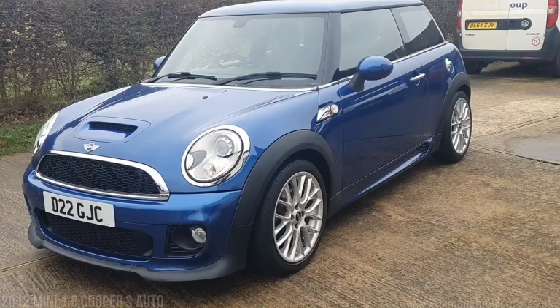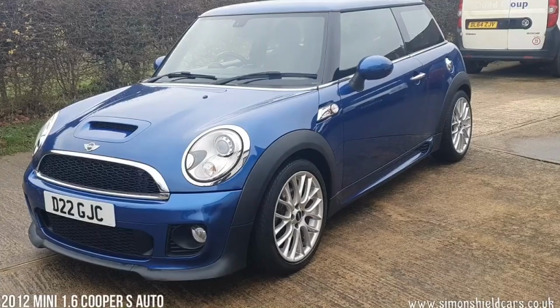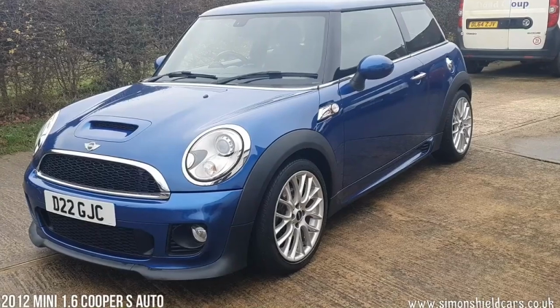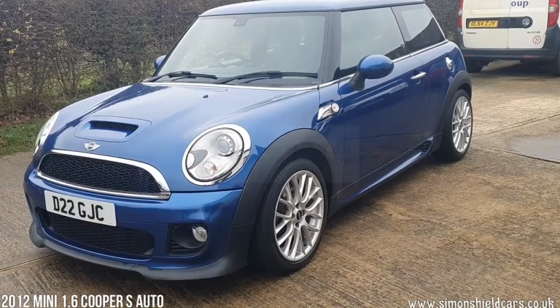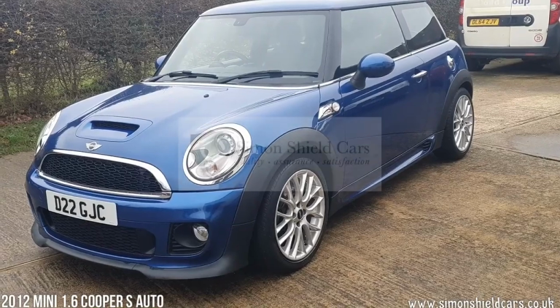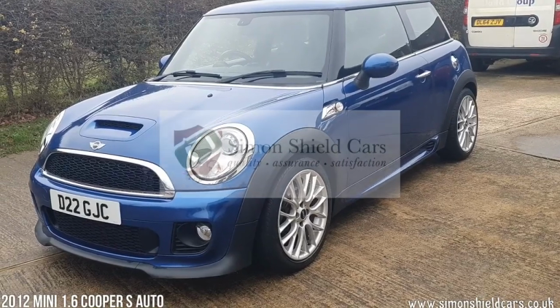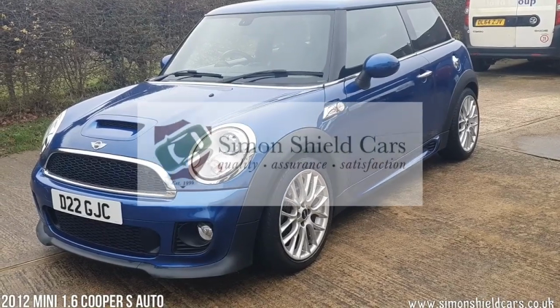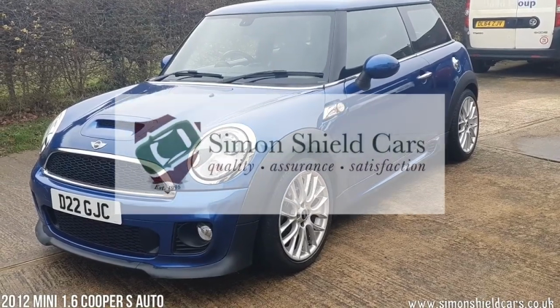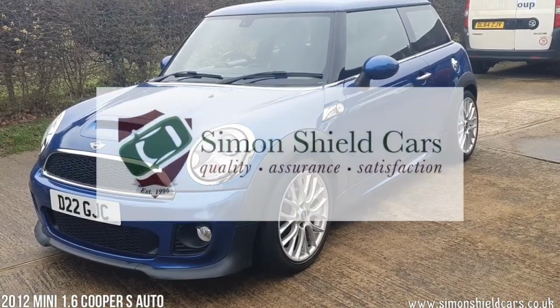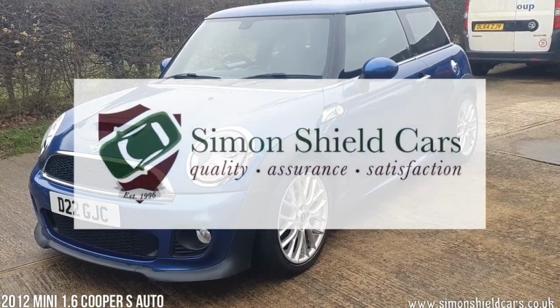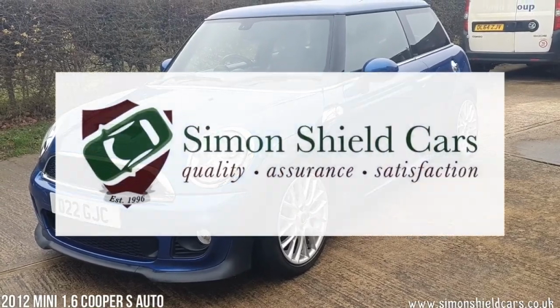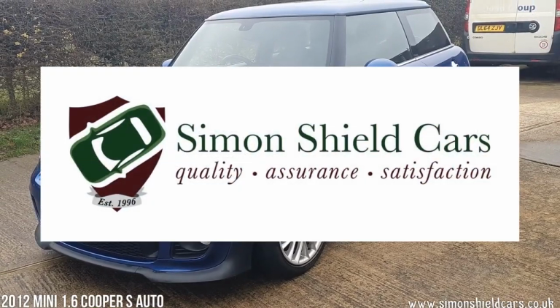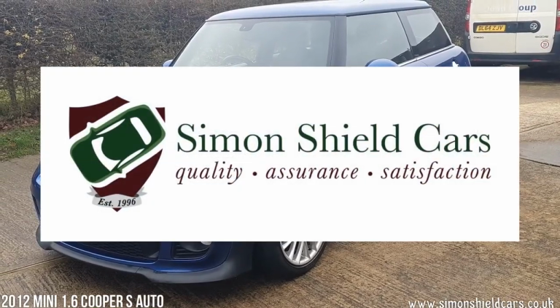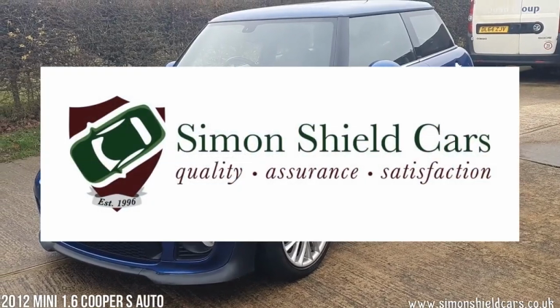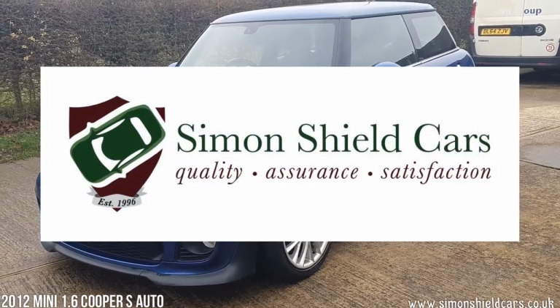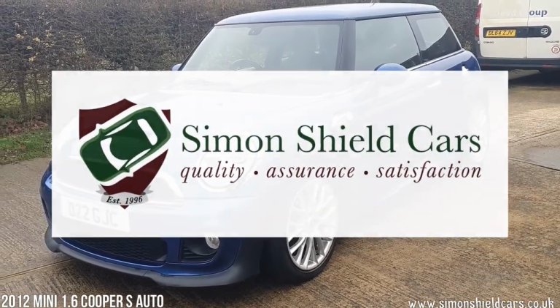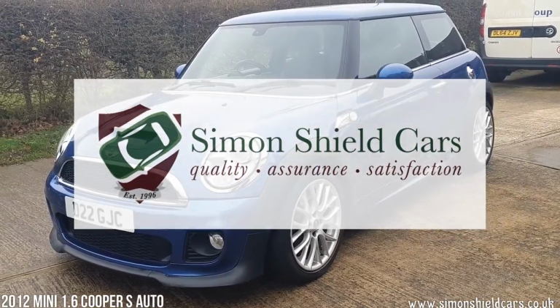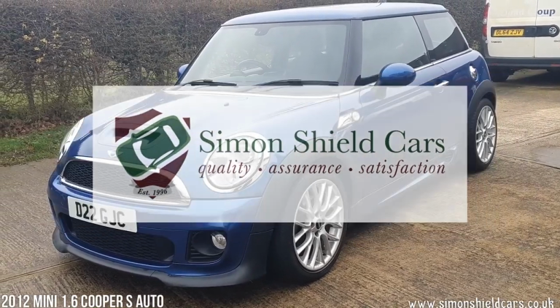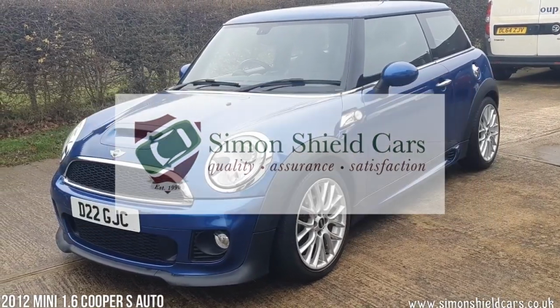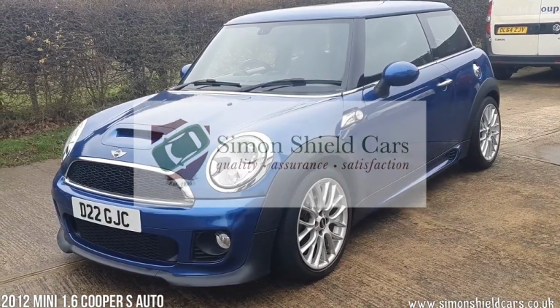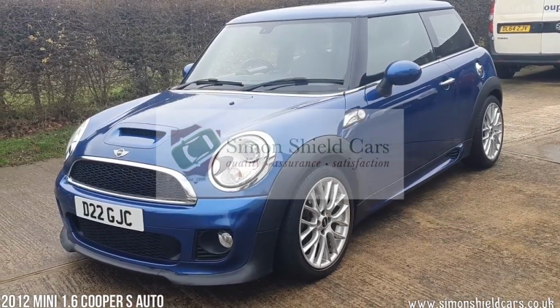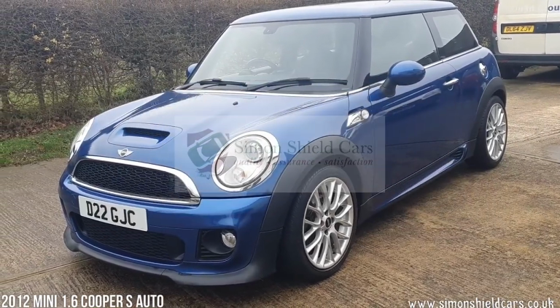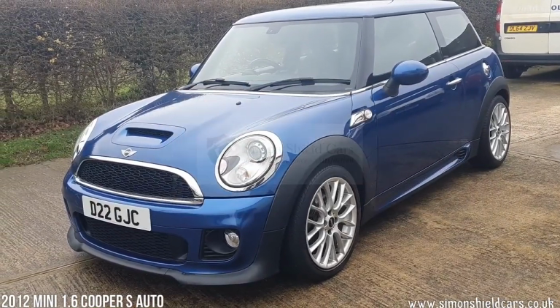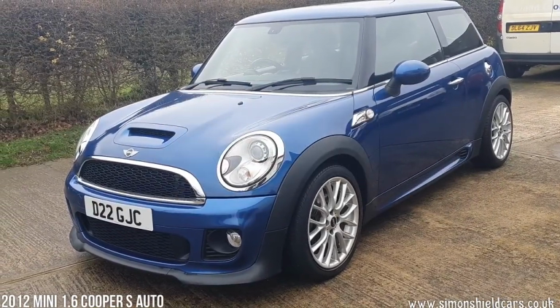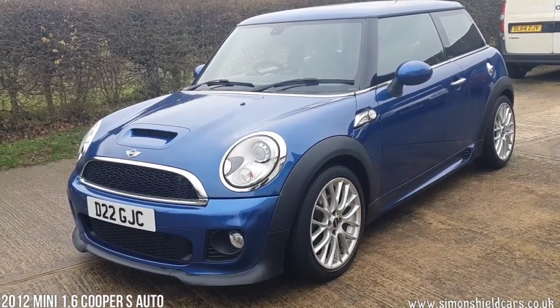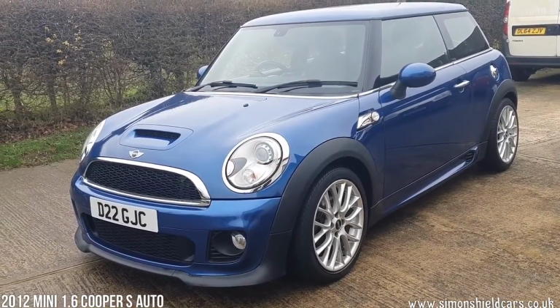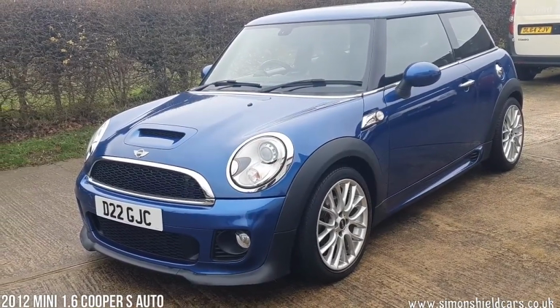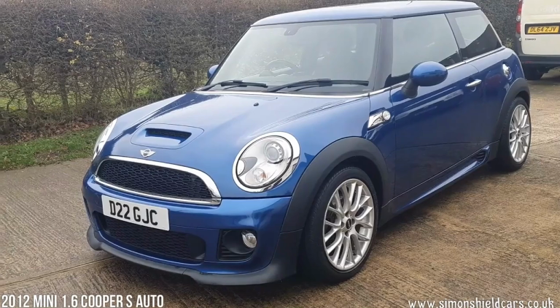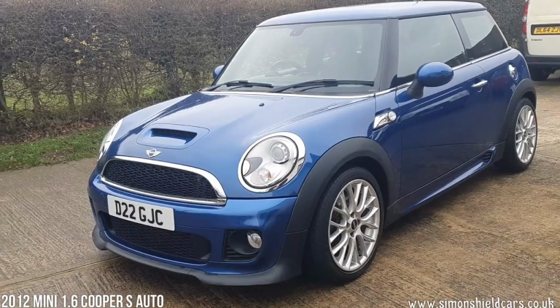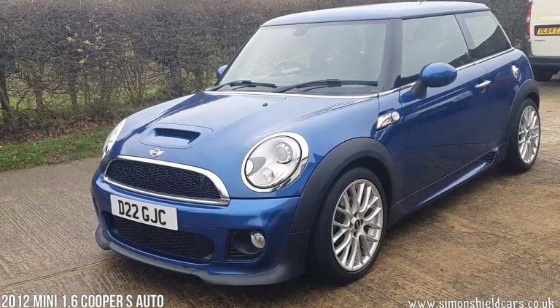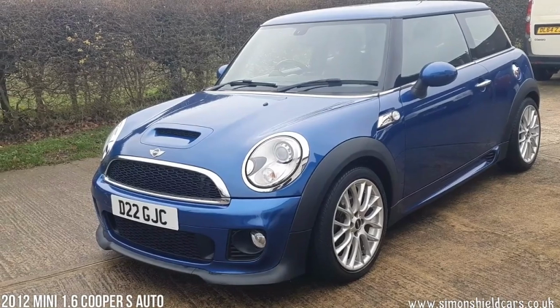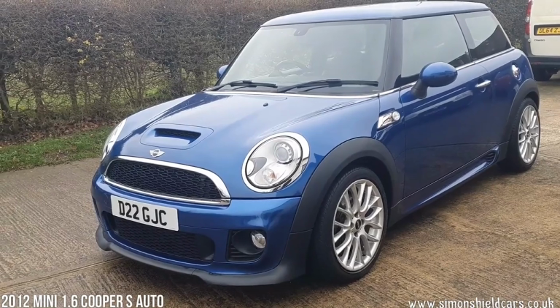Hello, welcome to Simon Shield Cars. Today we're going to show you a lovely low mileage Mini that we've taken in.